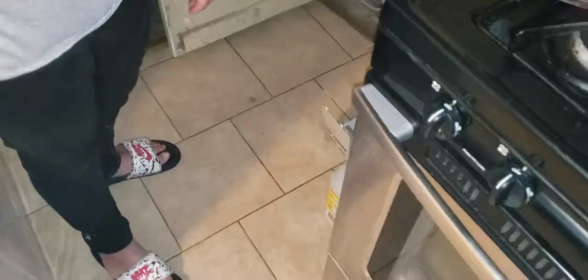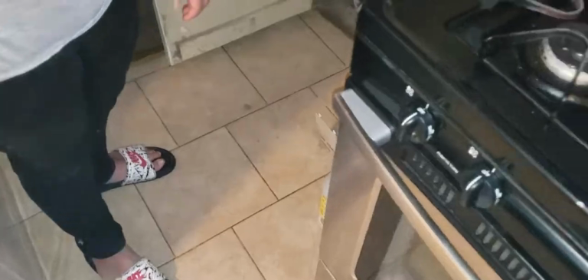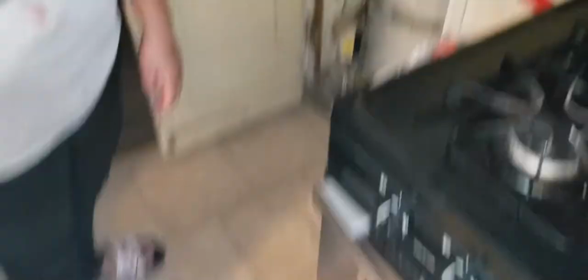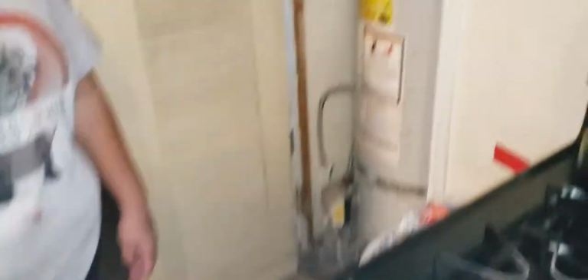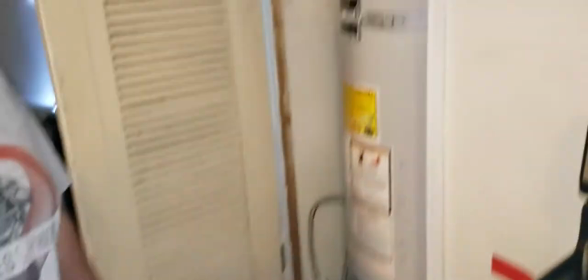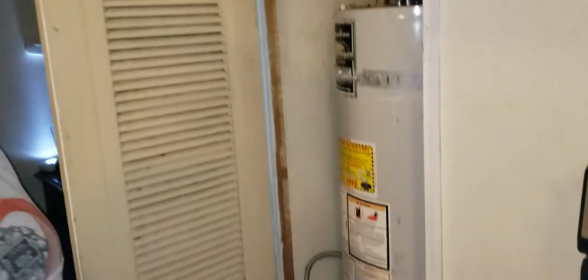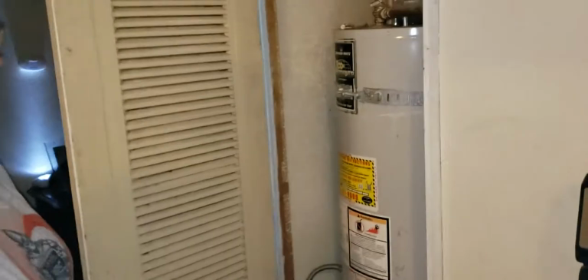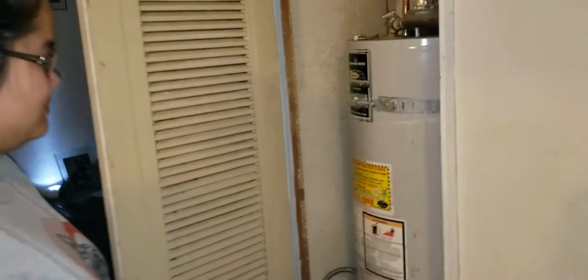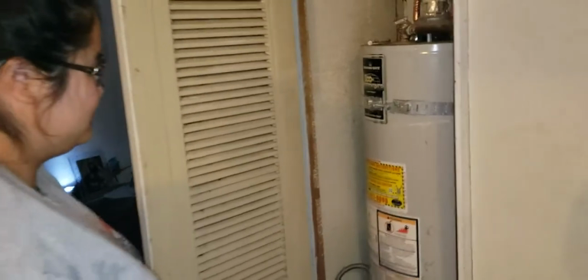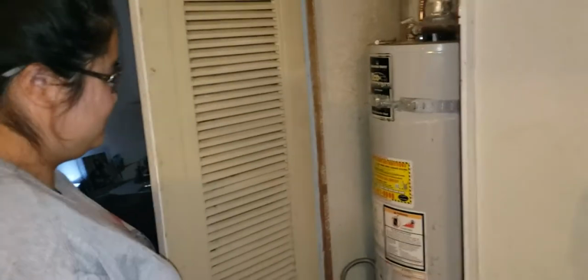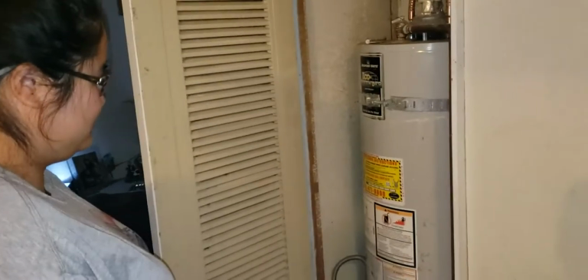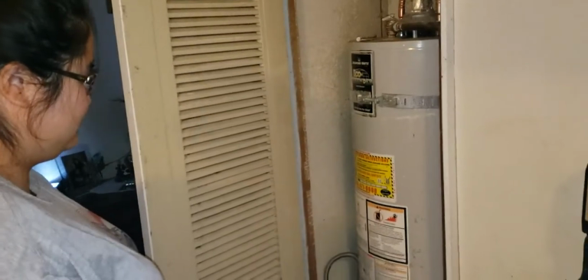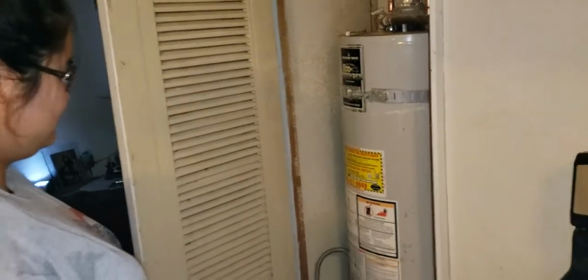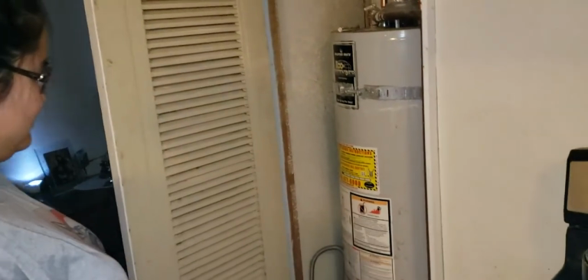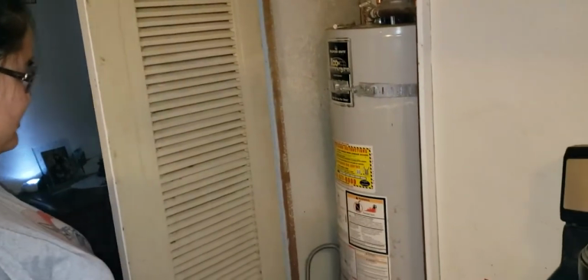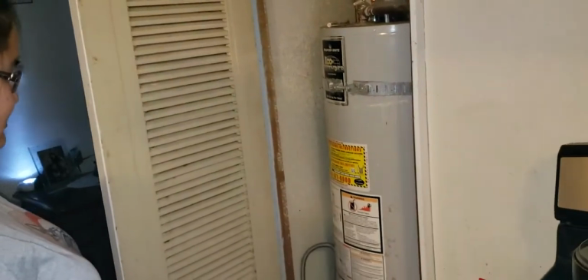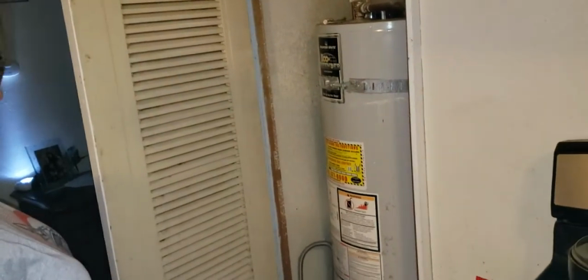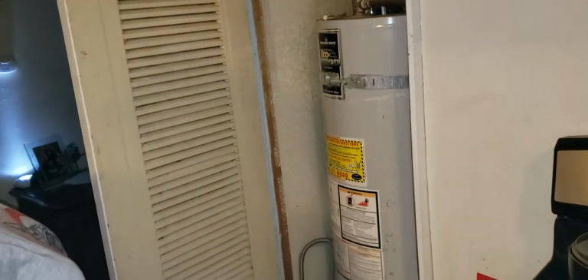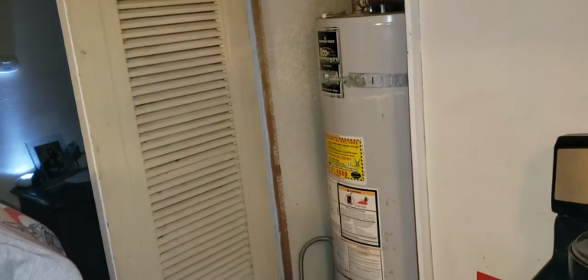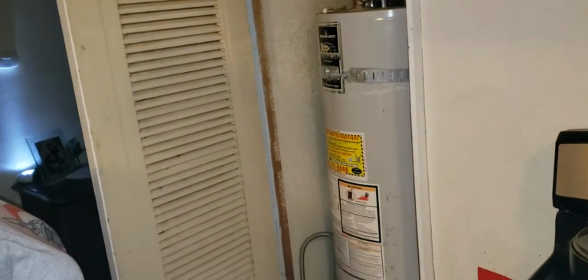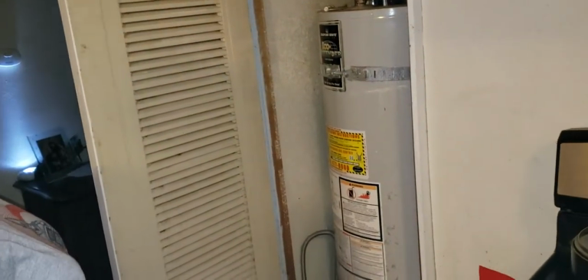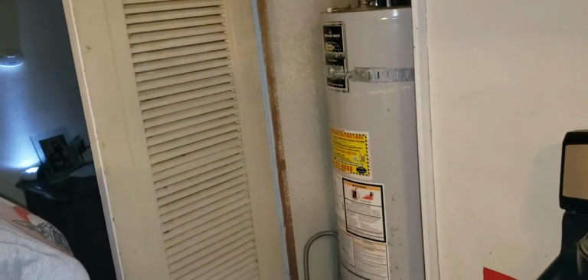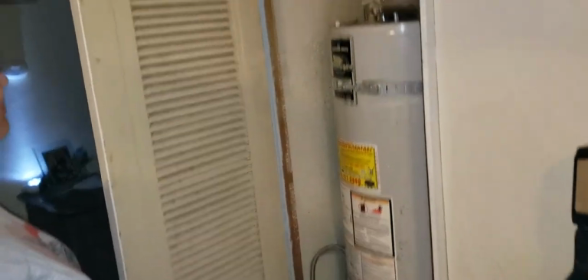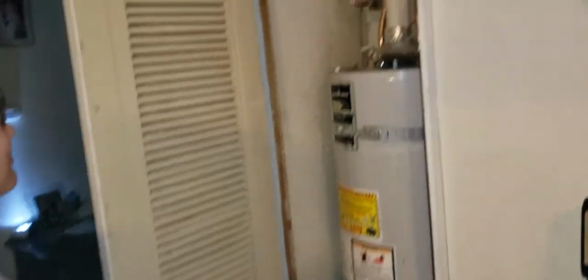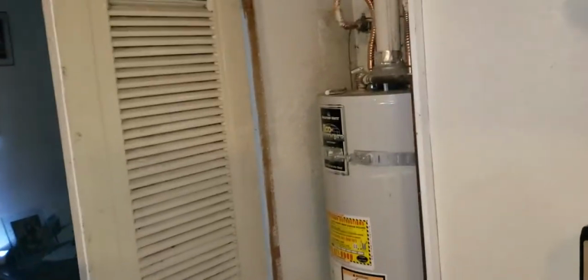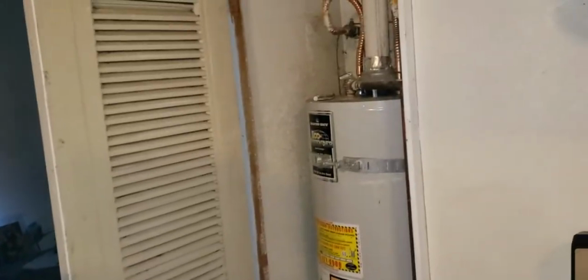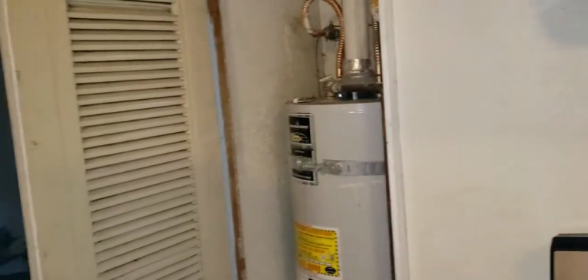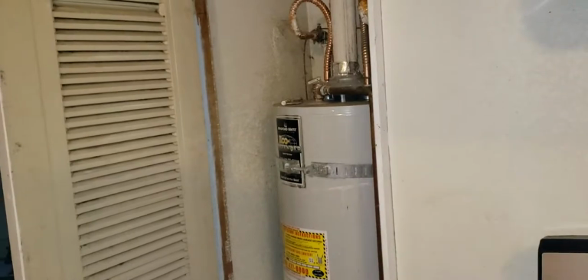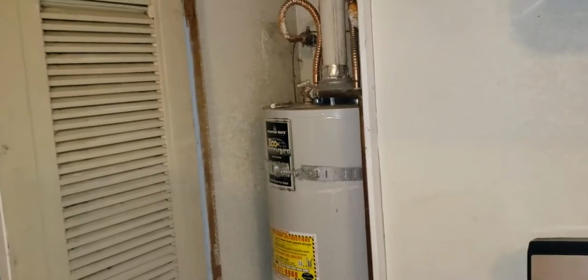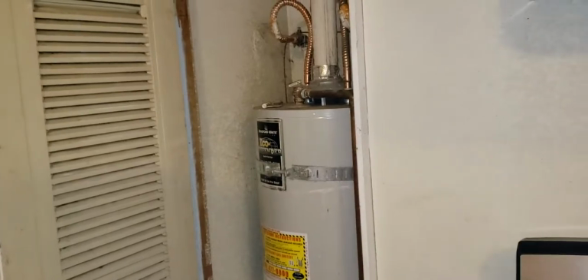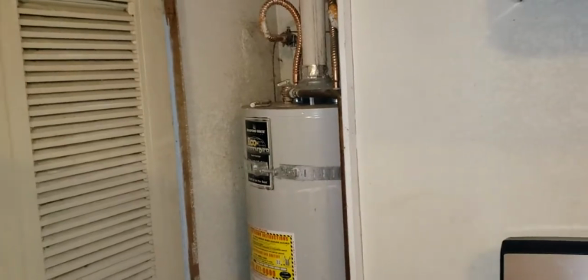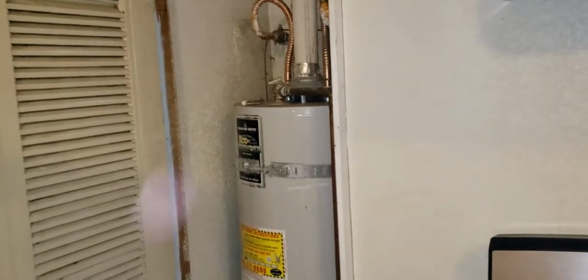What's up everybody, this is Retro Cutty. This is how to get a sock that got stuck behind your water heater.